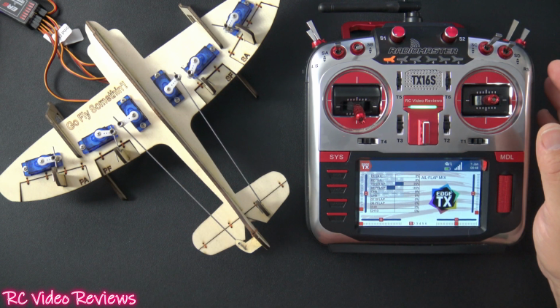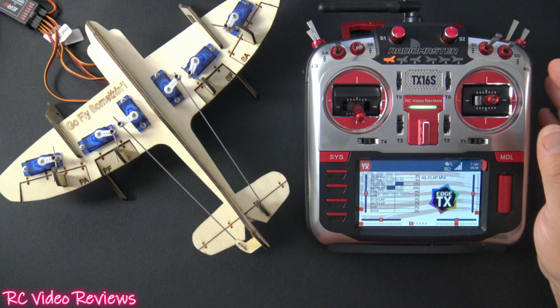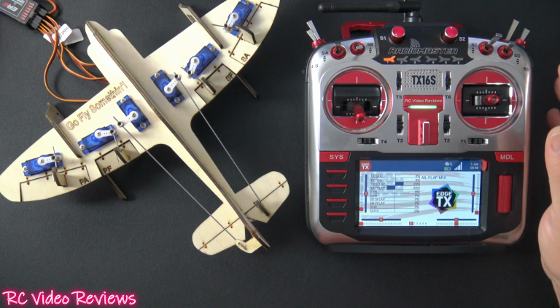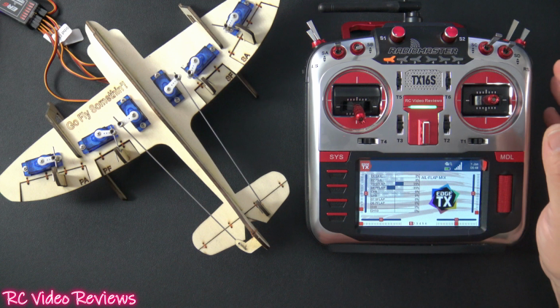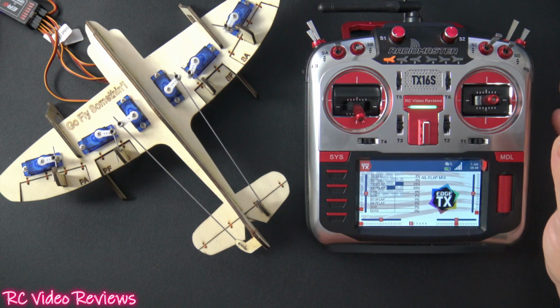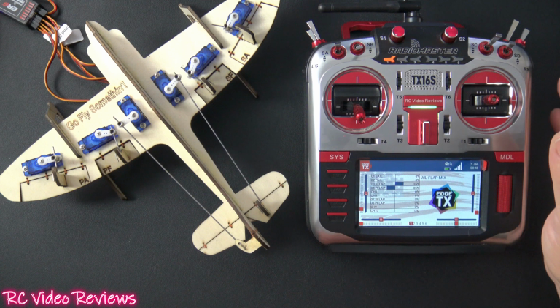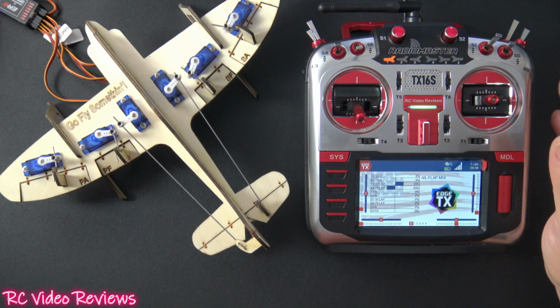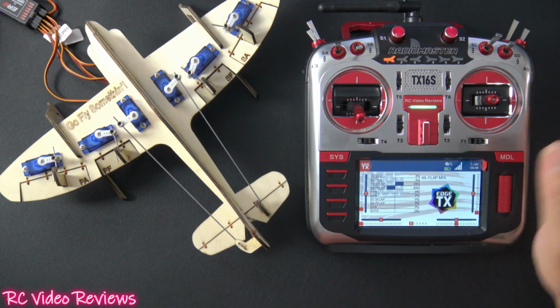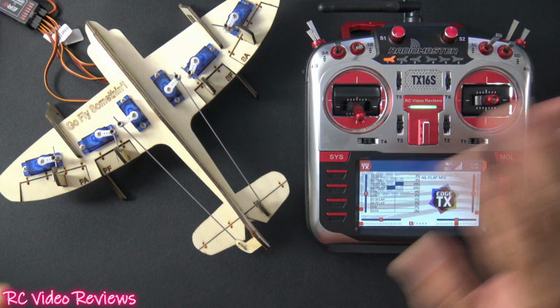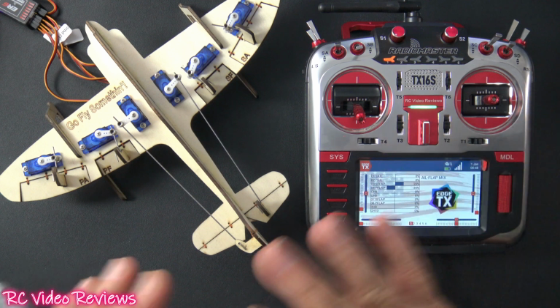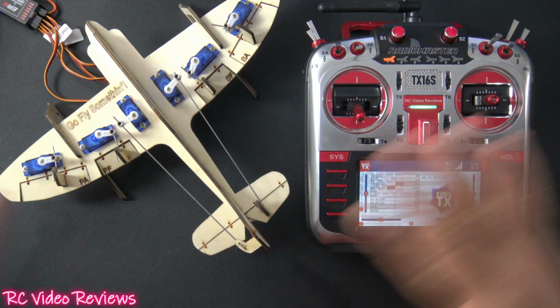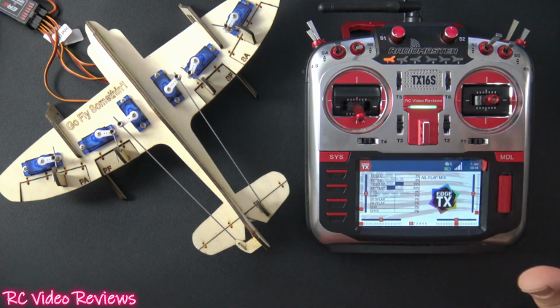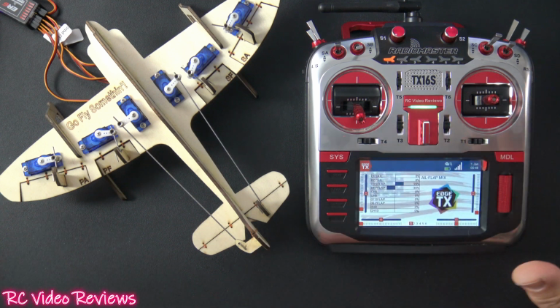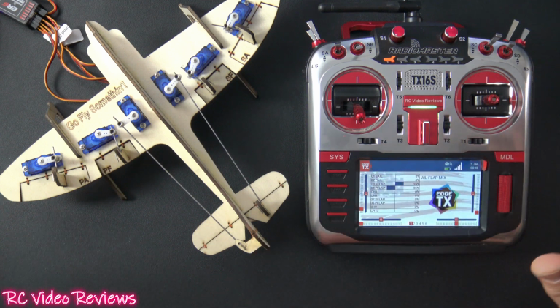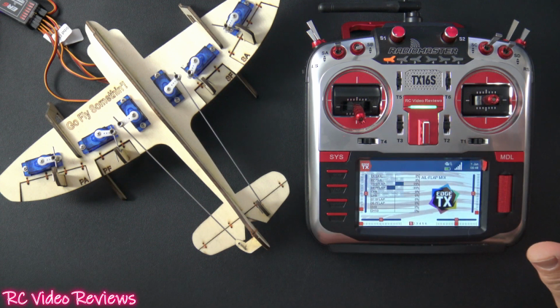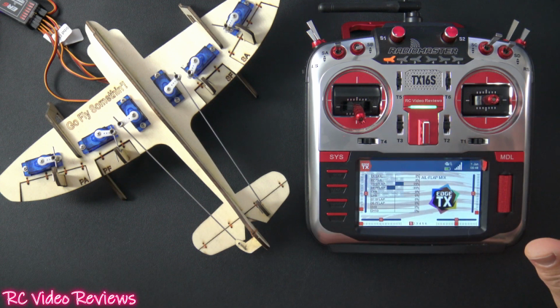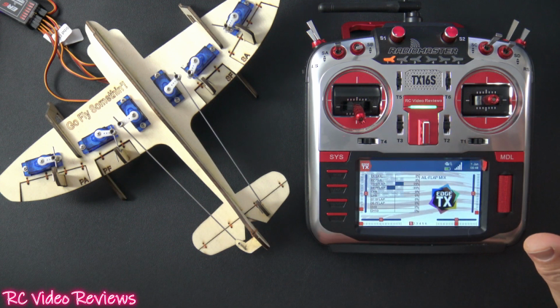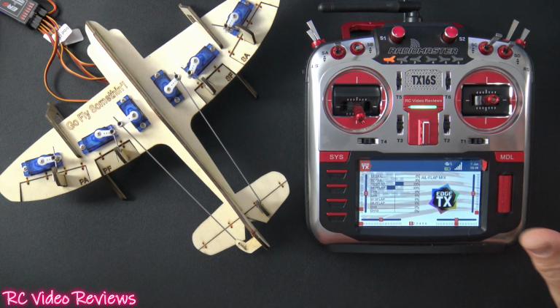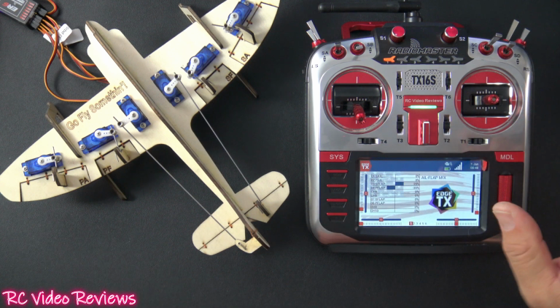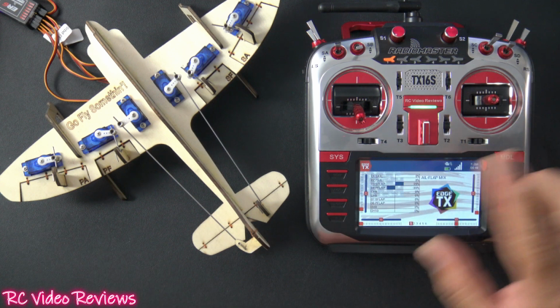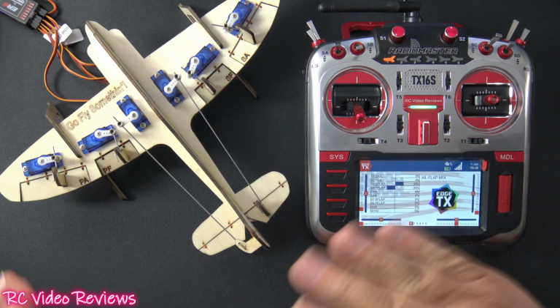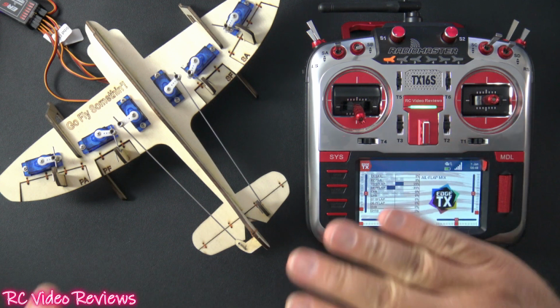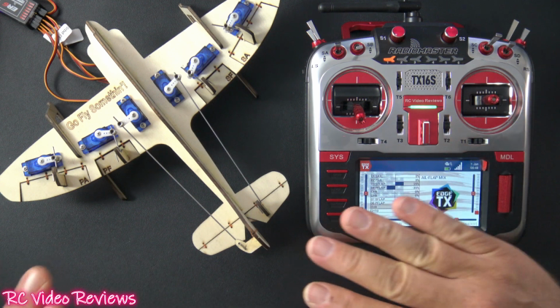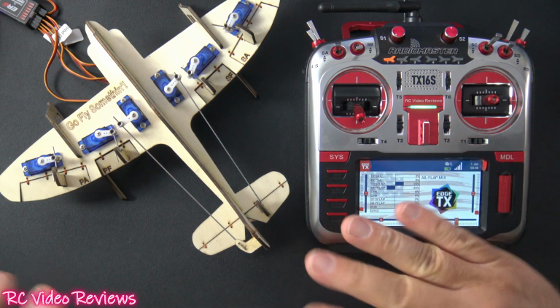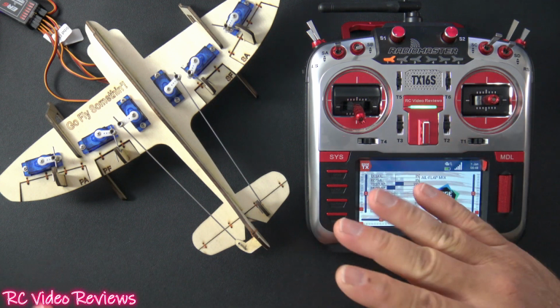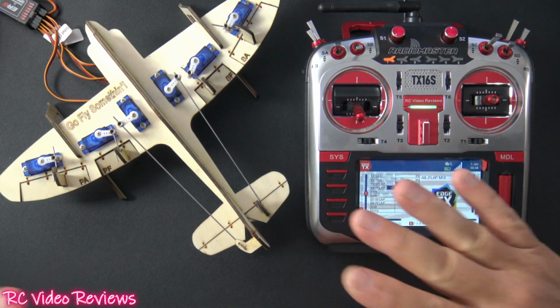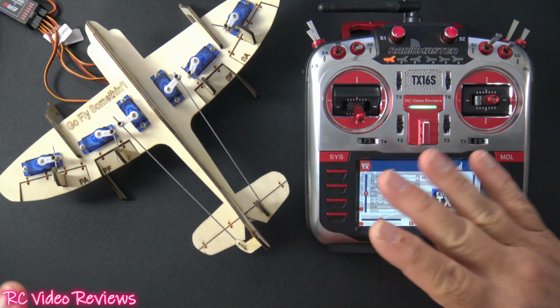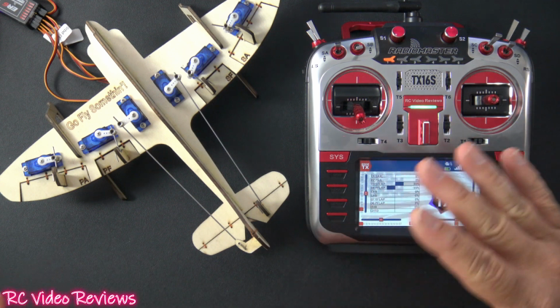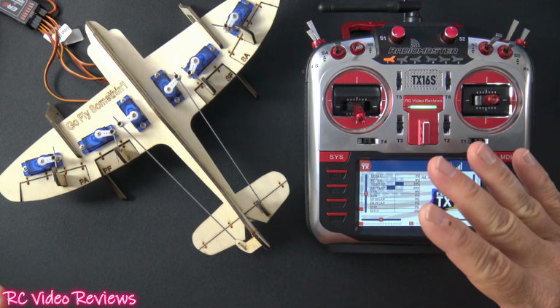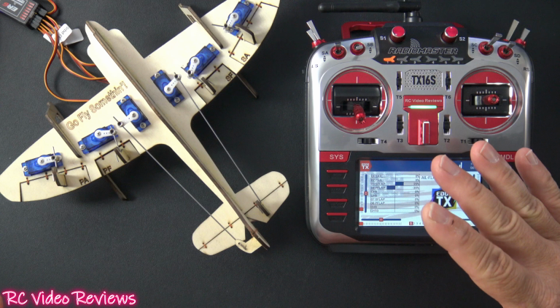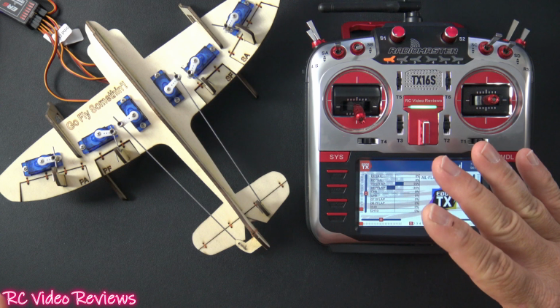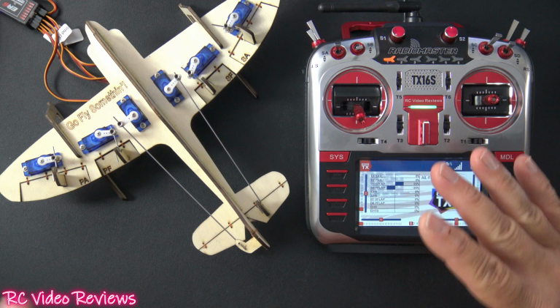If you really want to get after it and give a lot of authority to your ailerons, you can mix your flaps and ailerons to work together.